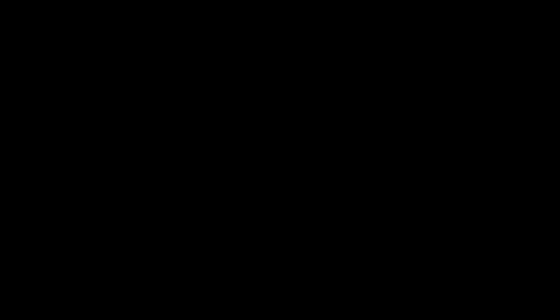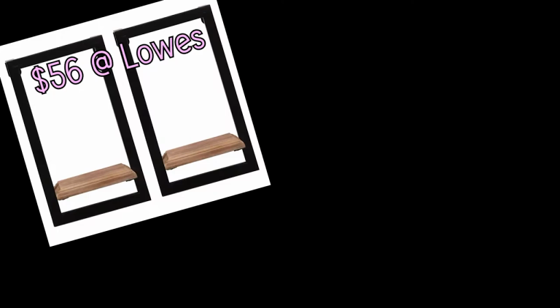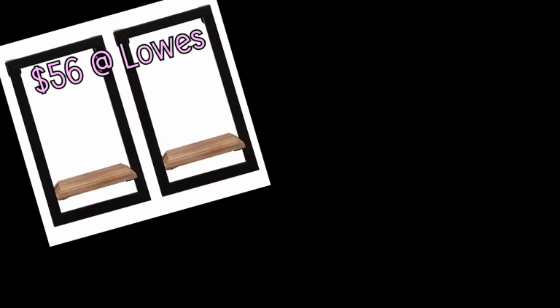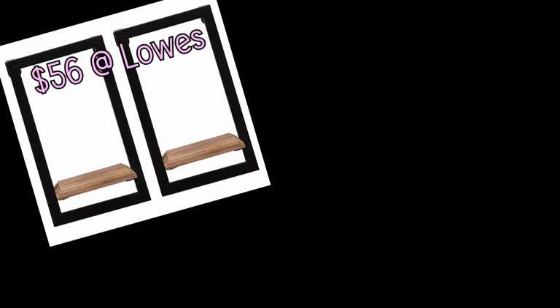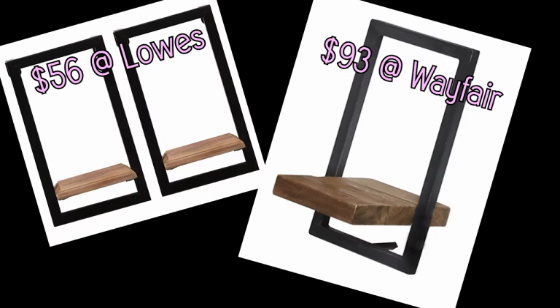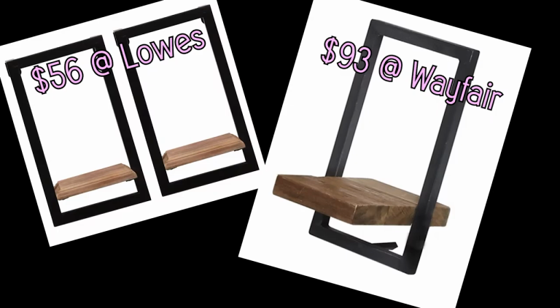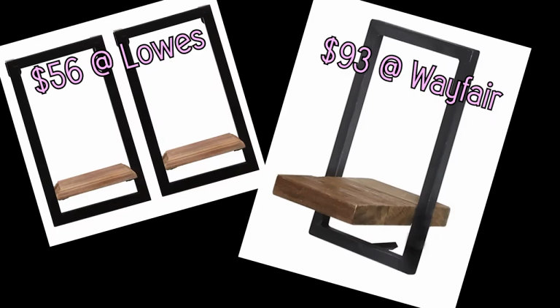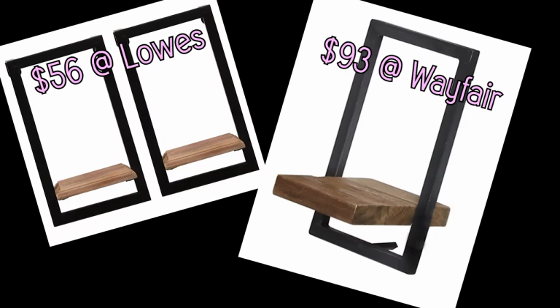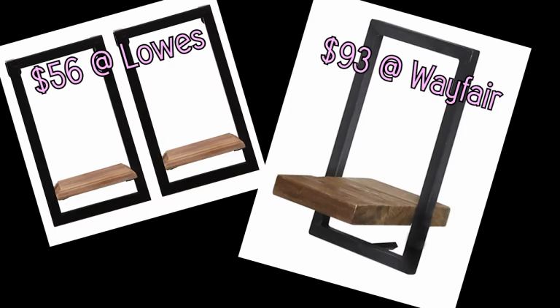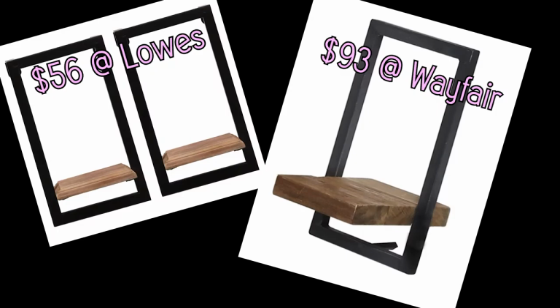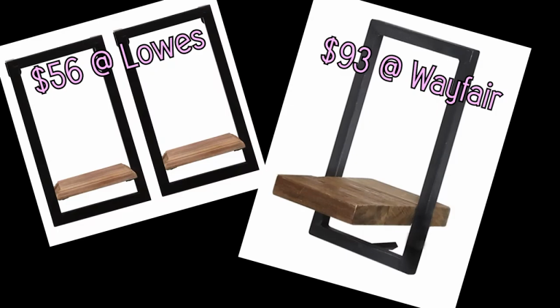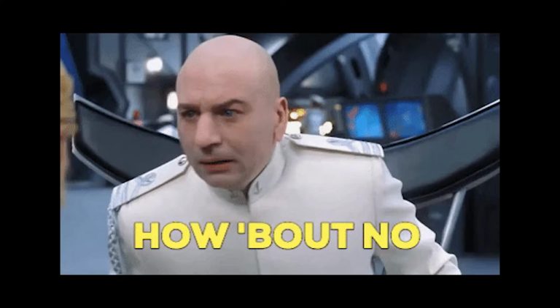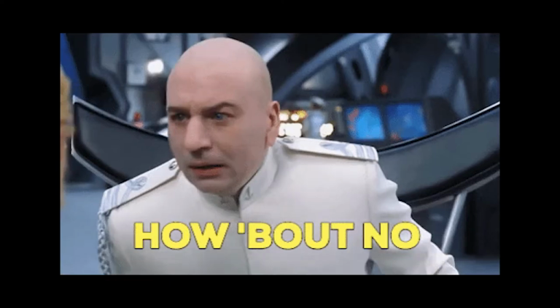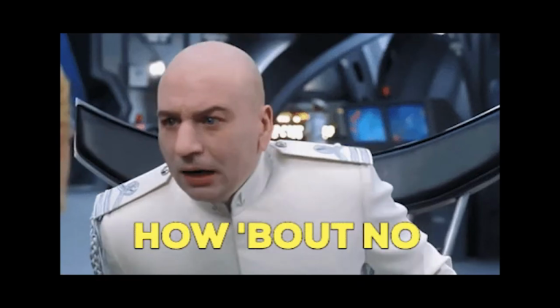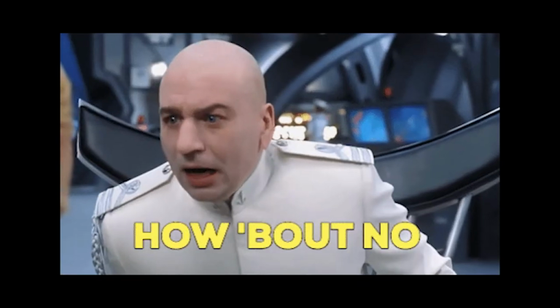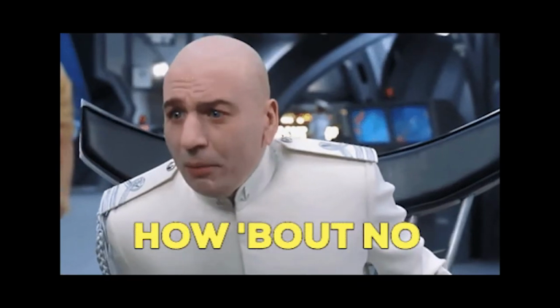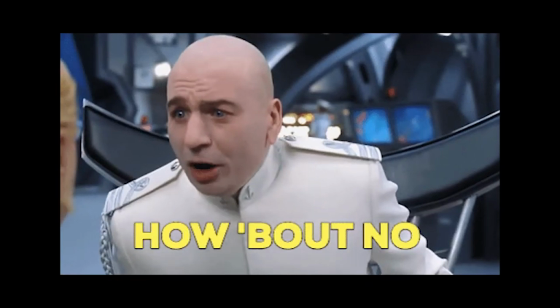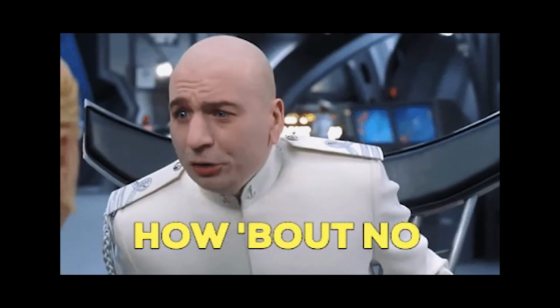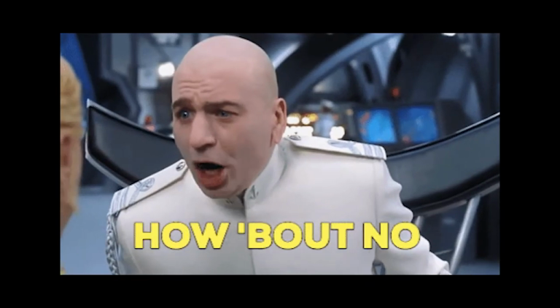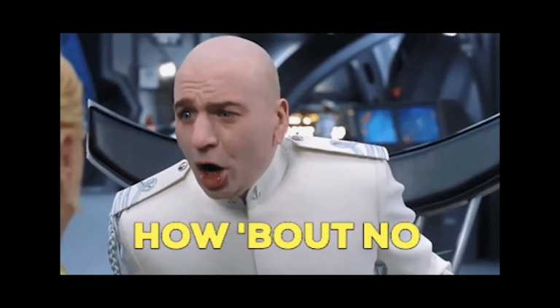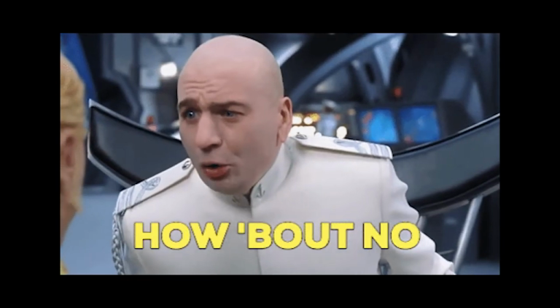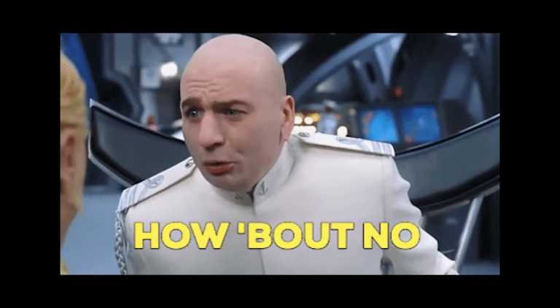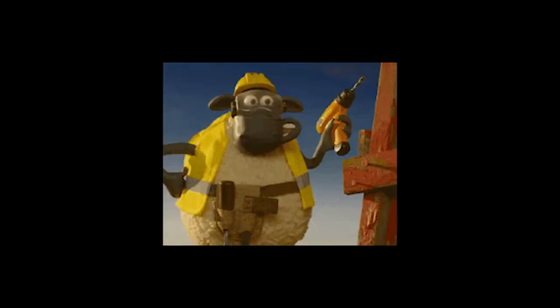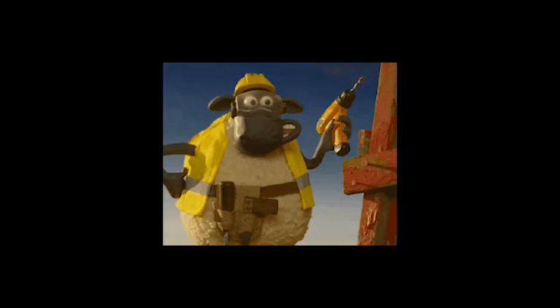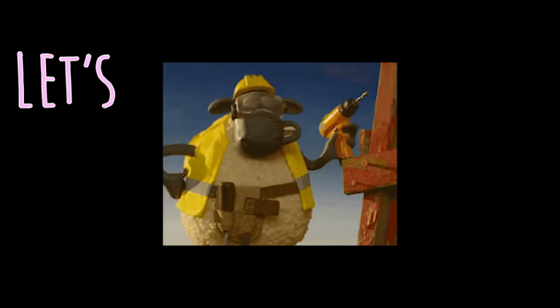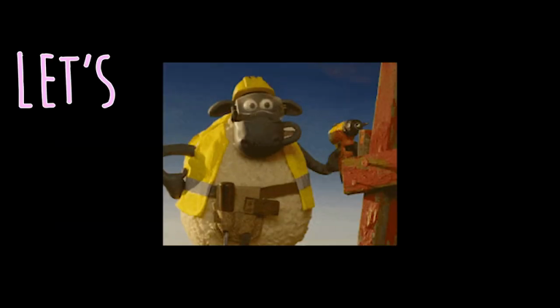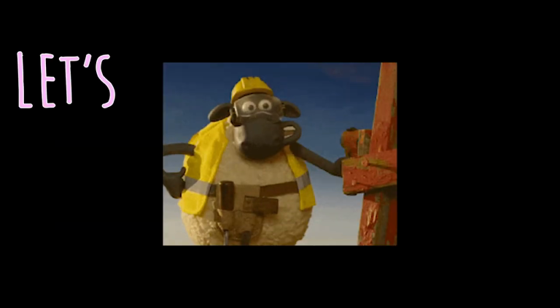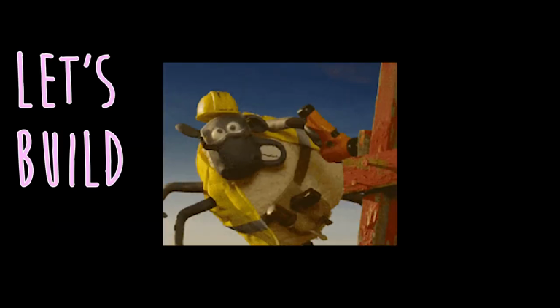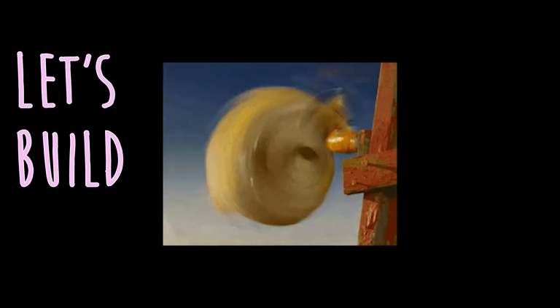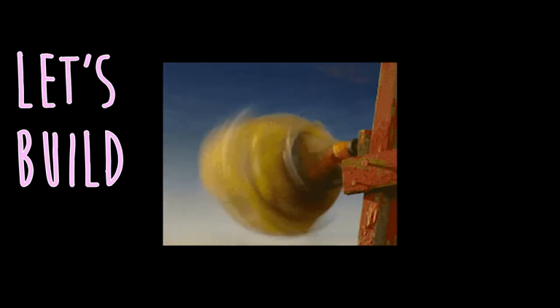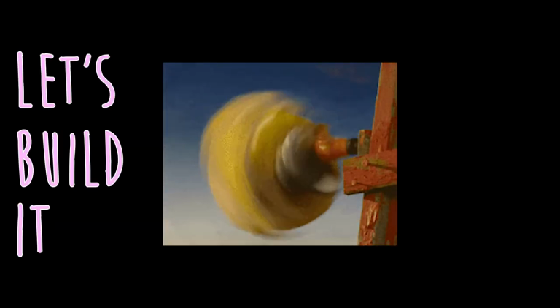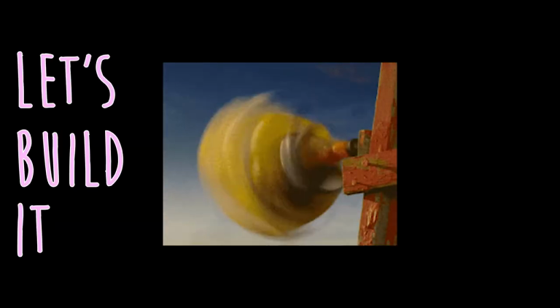Overpriced wall sconce? How about new? Let's build it.